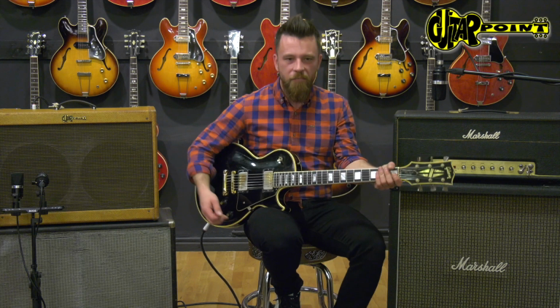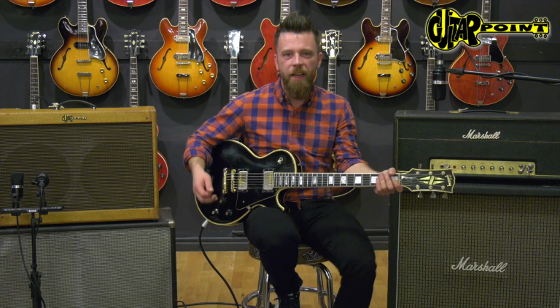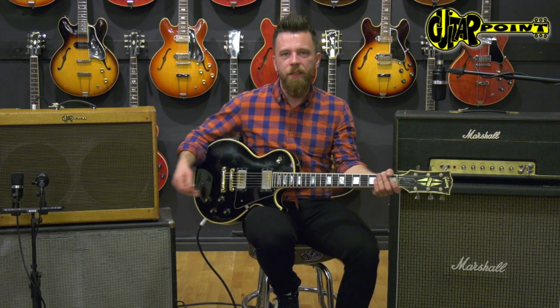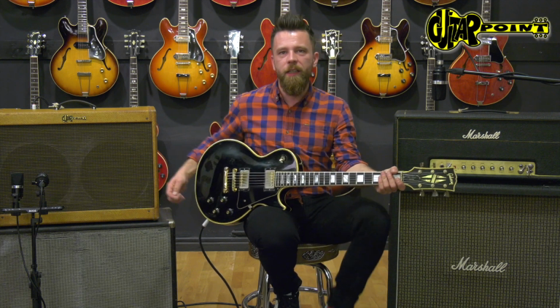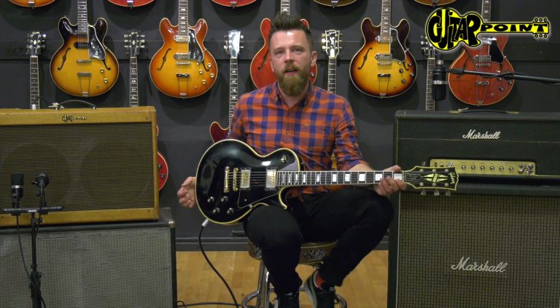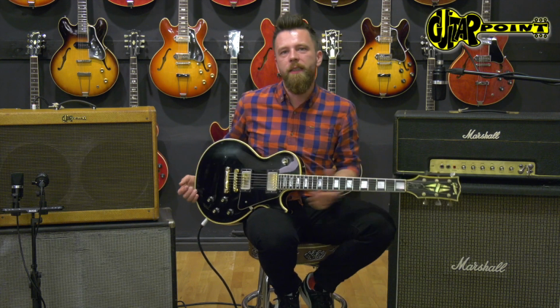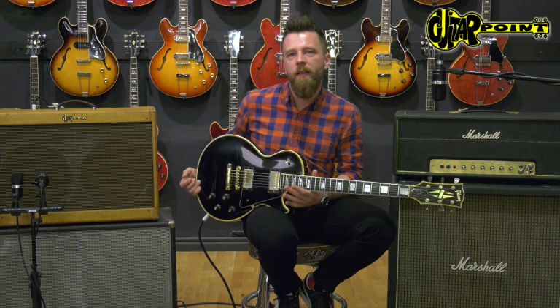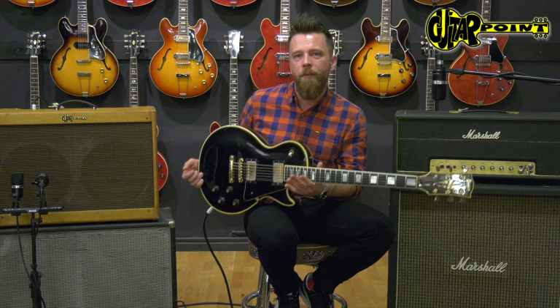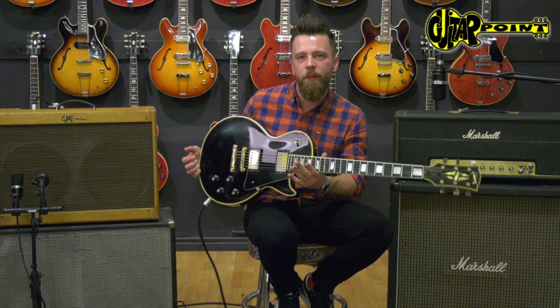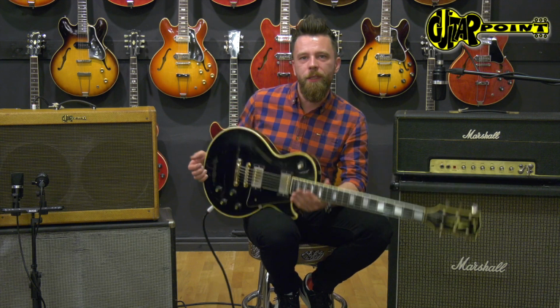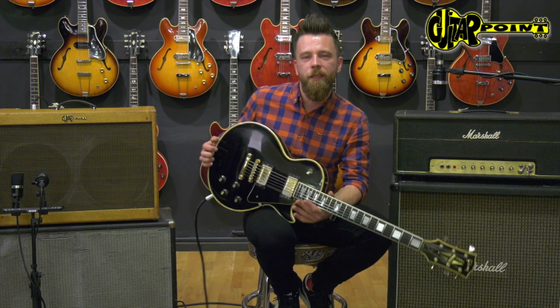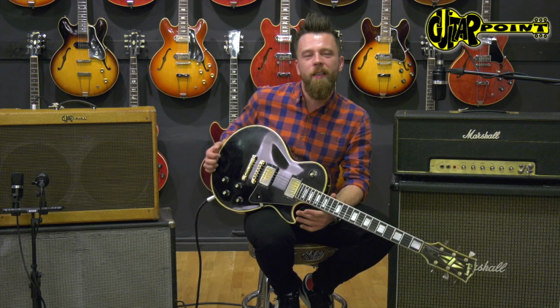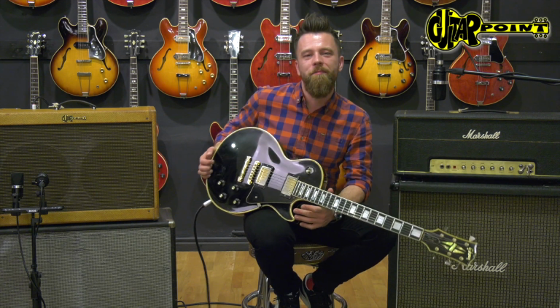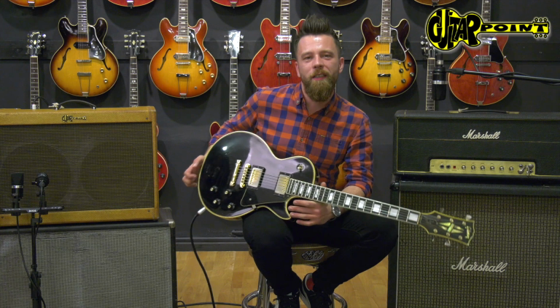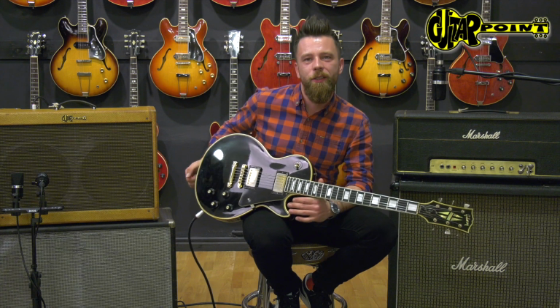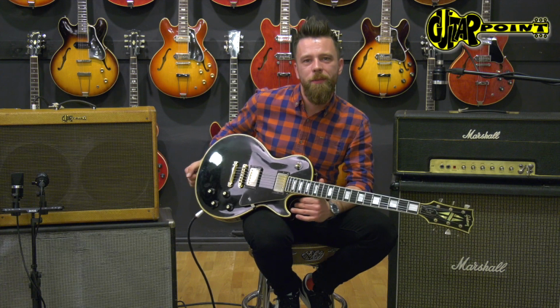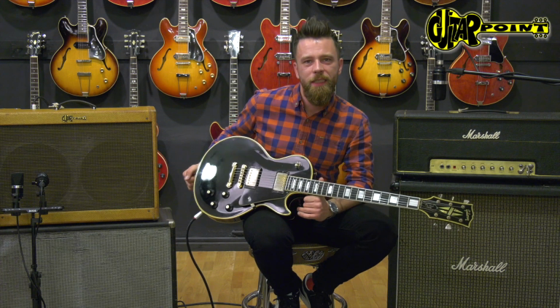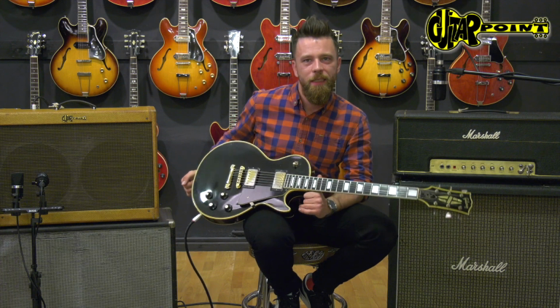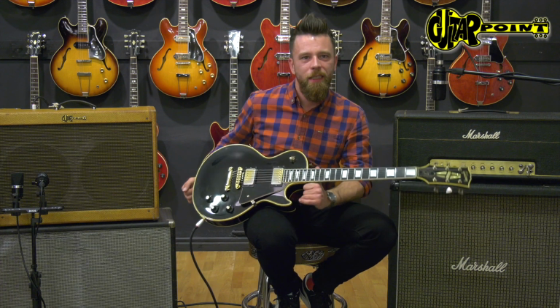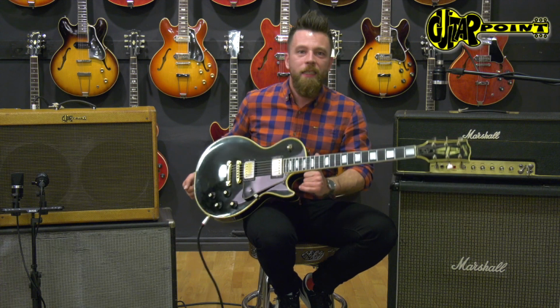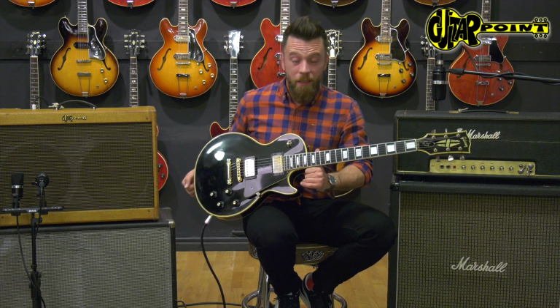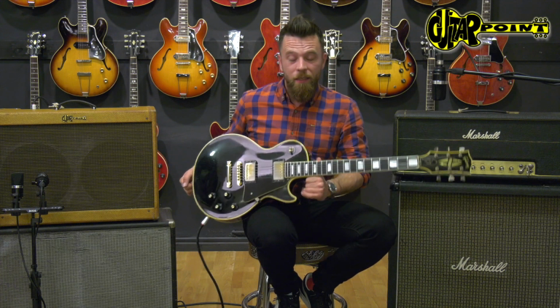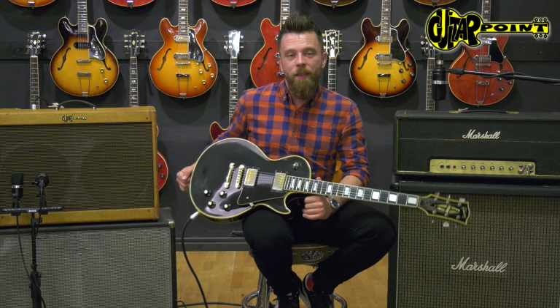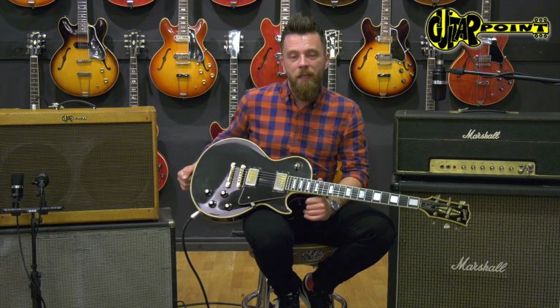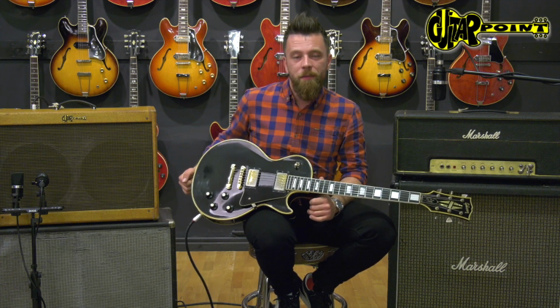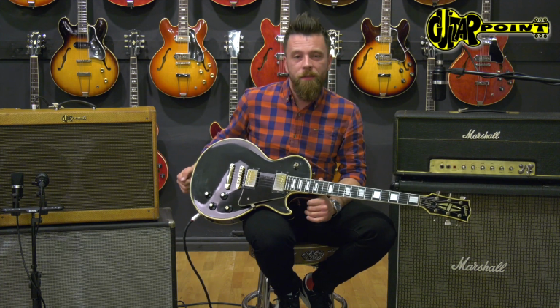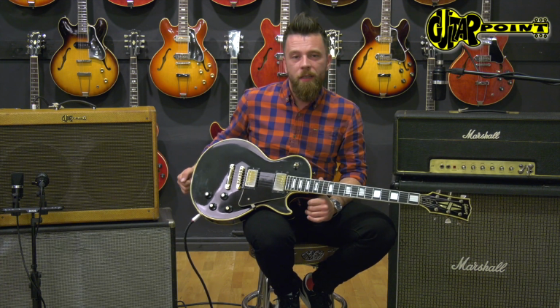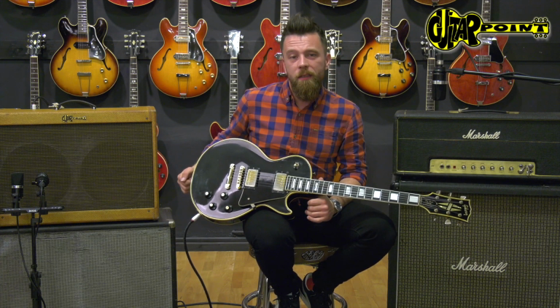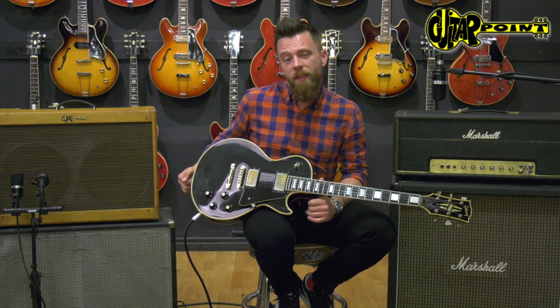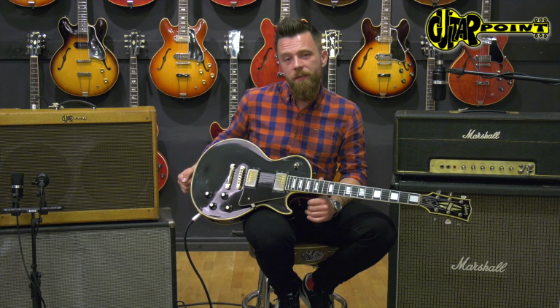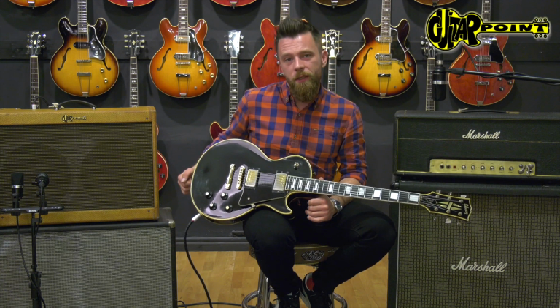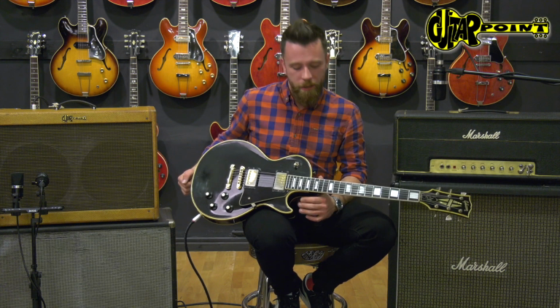Check it out at Guitar Point Vintage Guitars in Maienthal, Germany. My name is Stefan Kahne and thanks for watching.